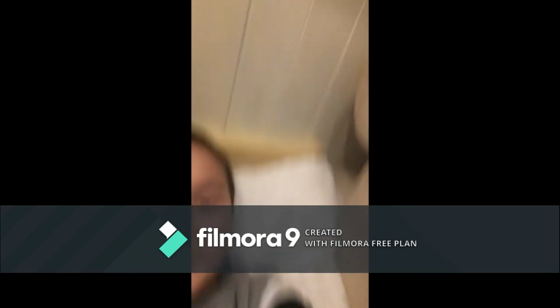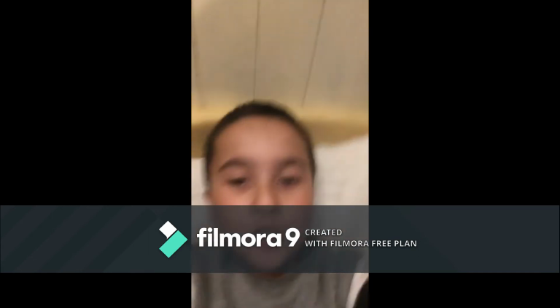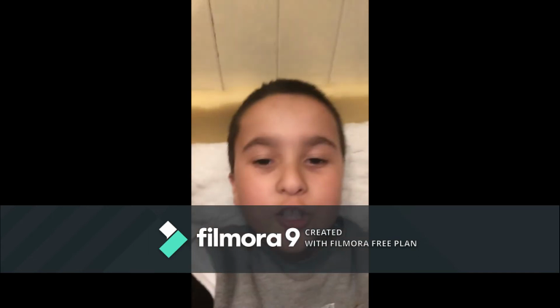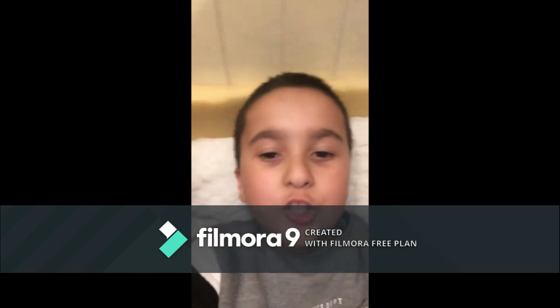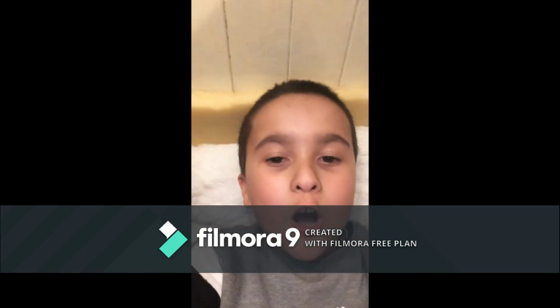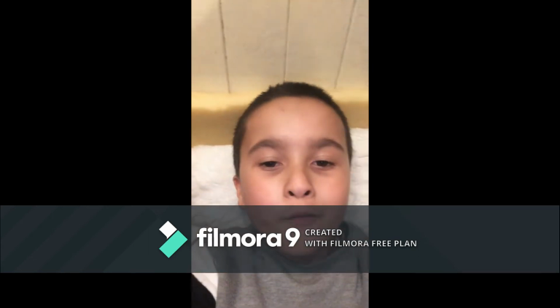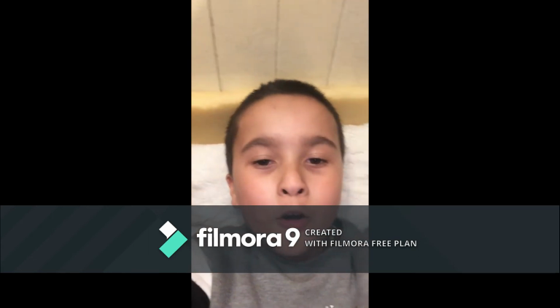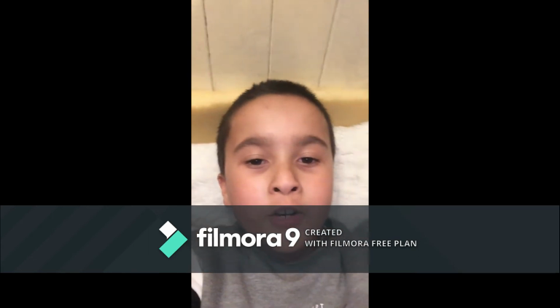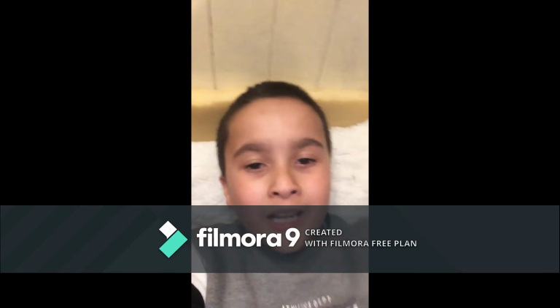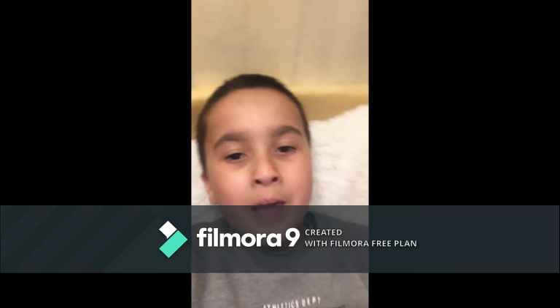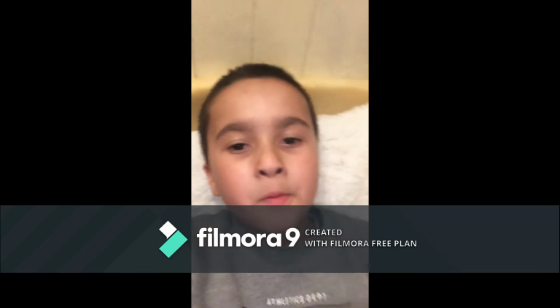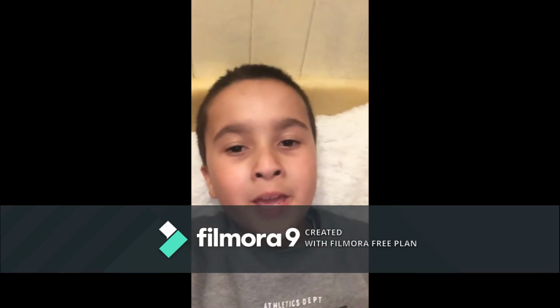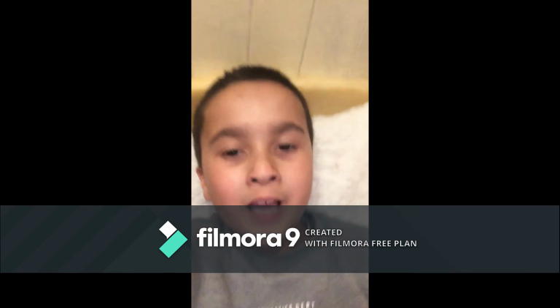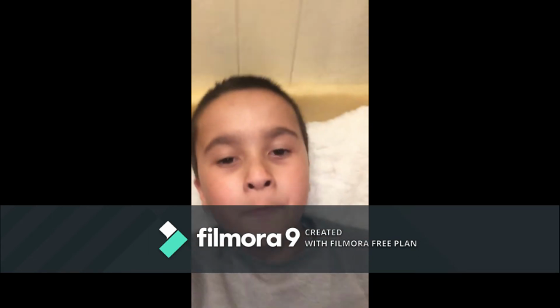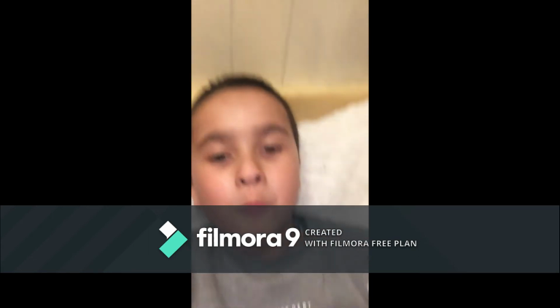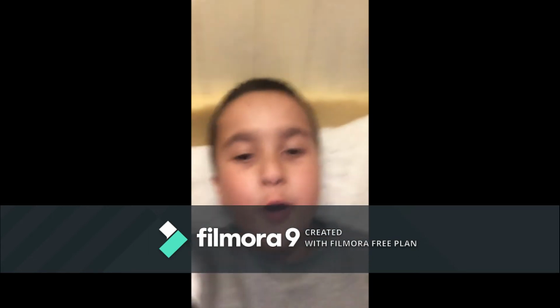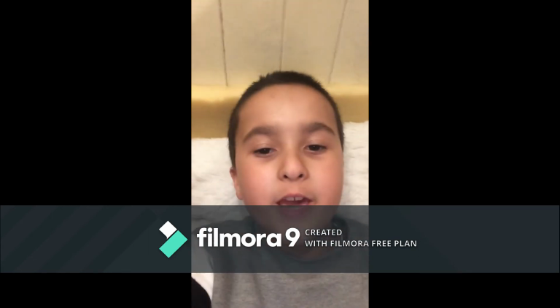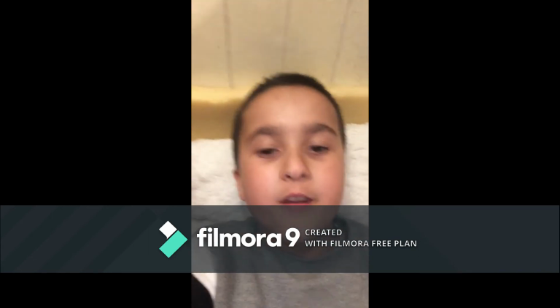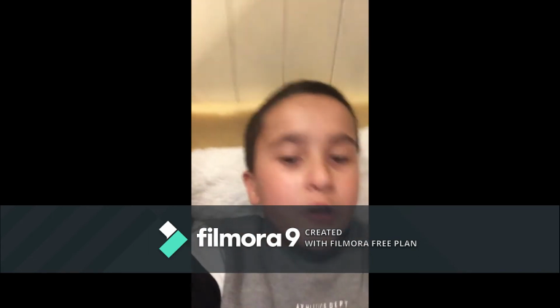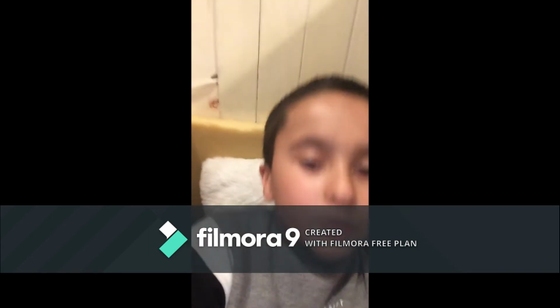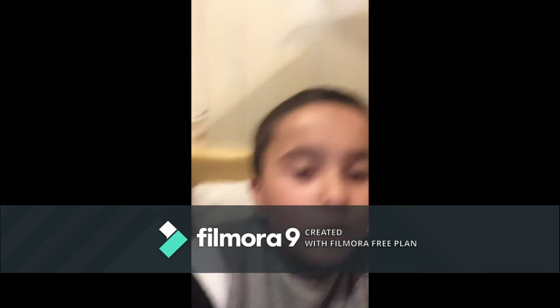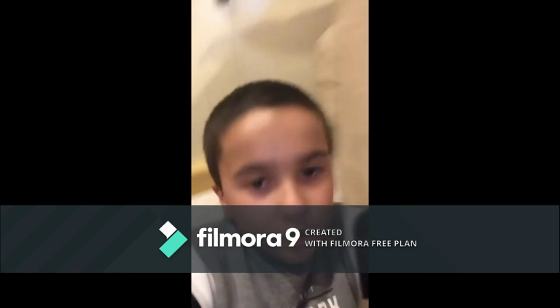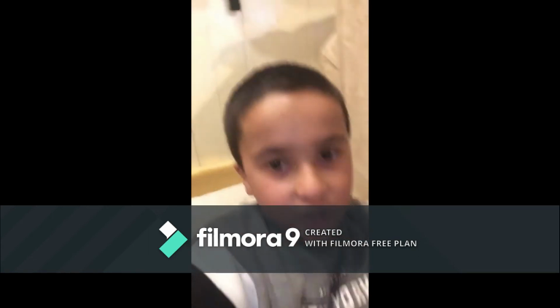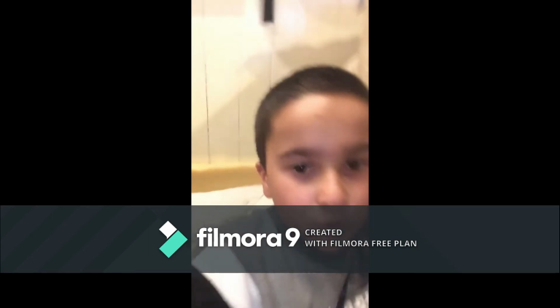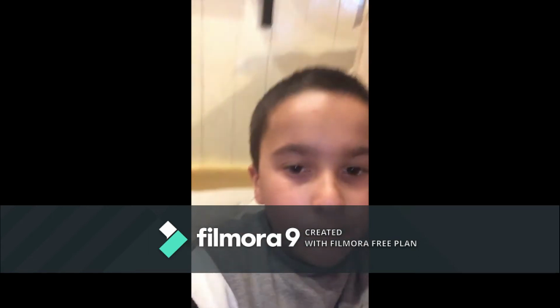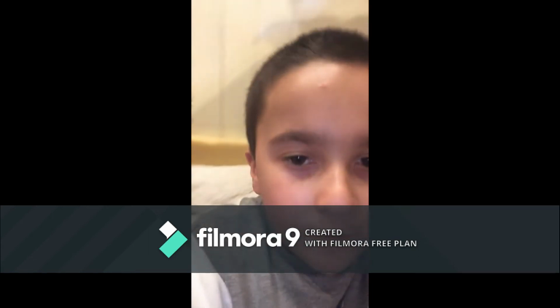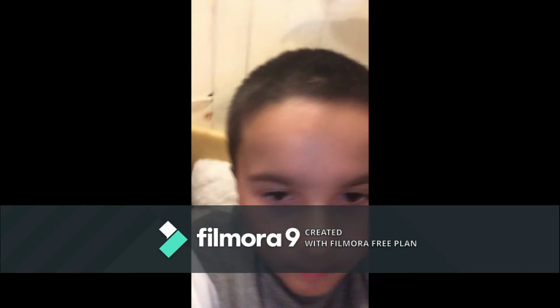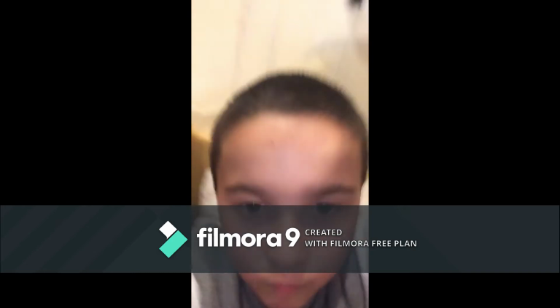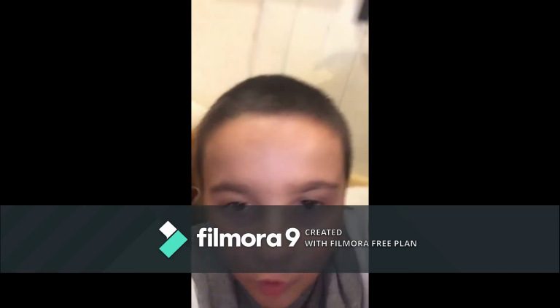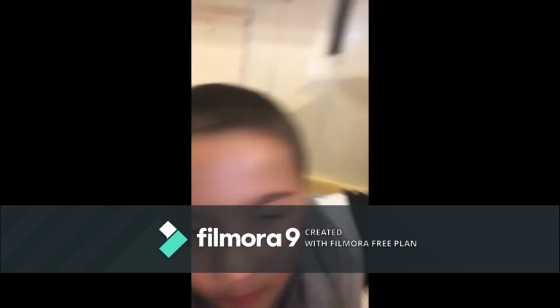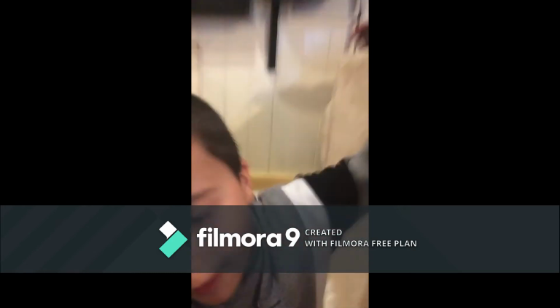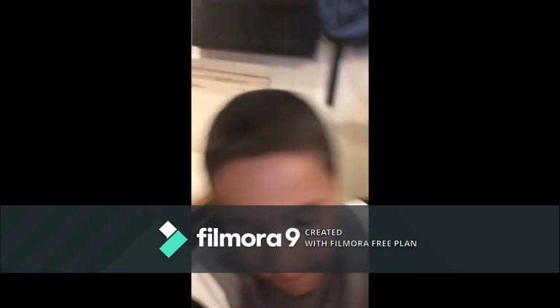By the way, this is just a short vlog until I get my main camera working because there's something wrong with it.